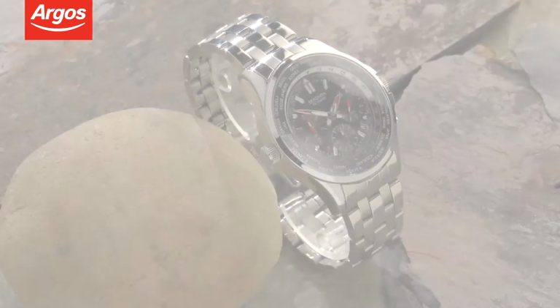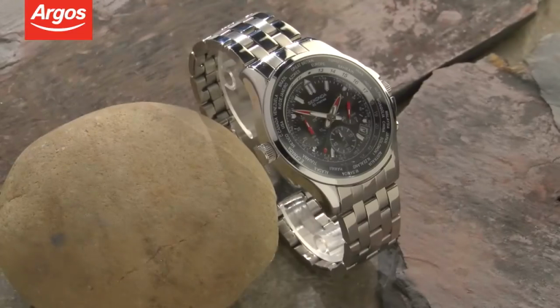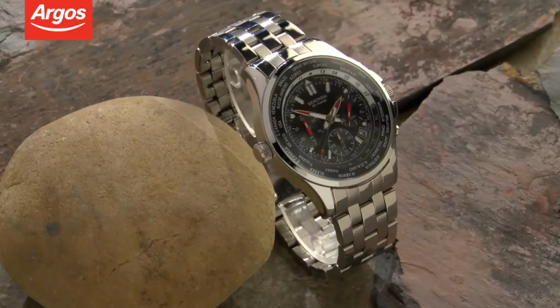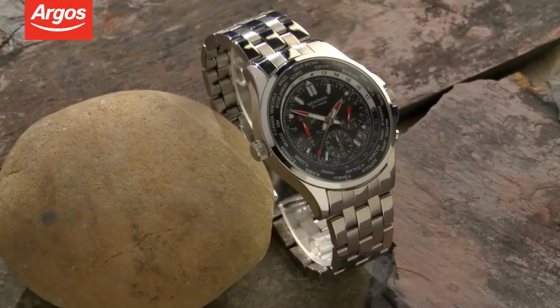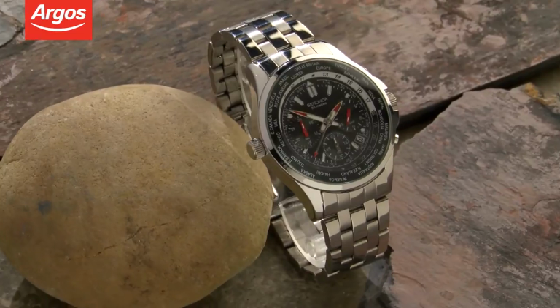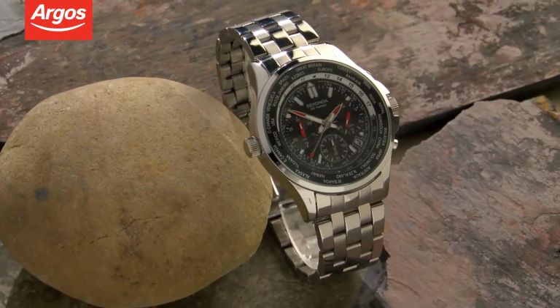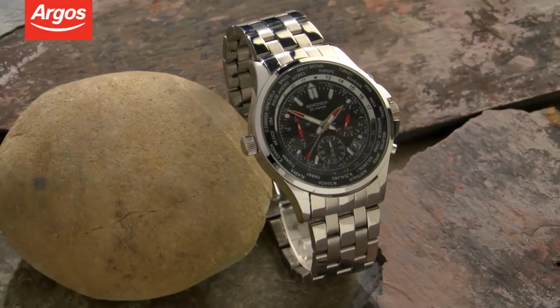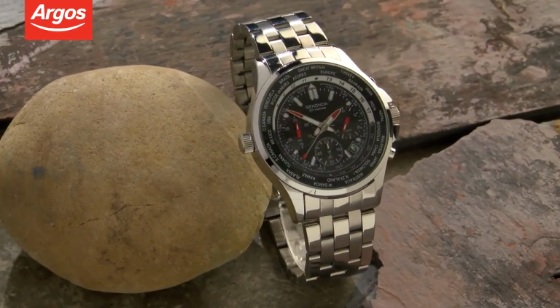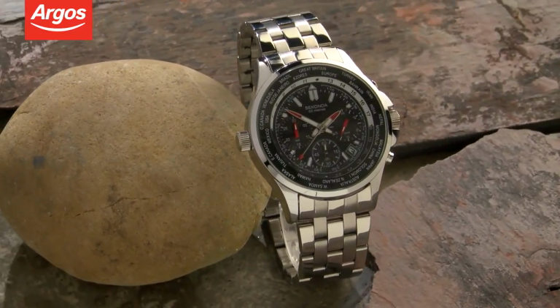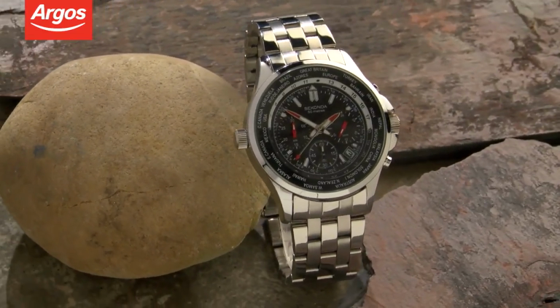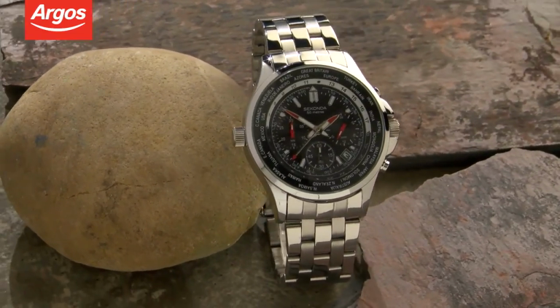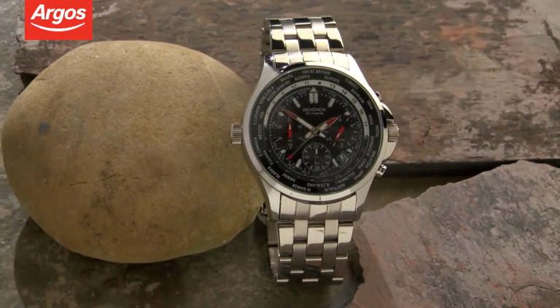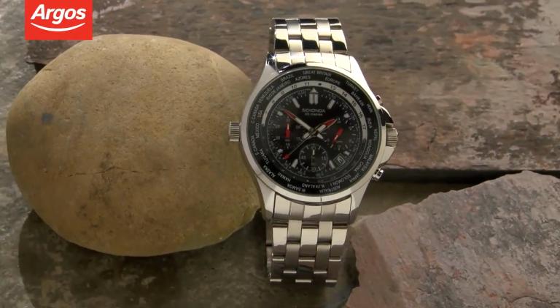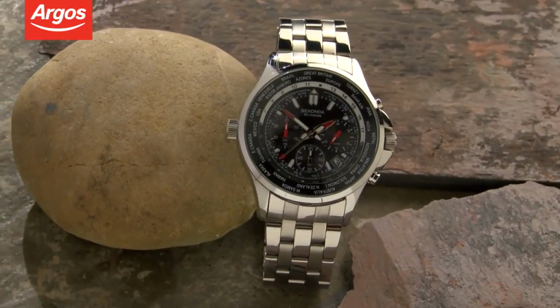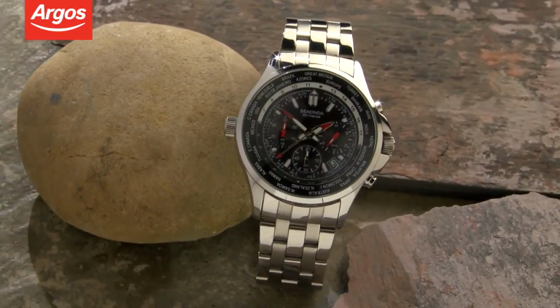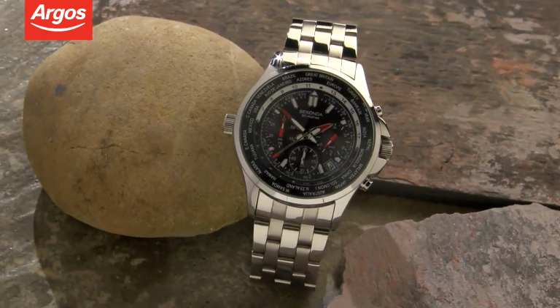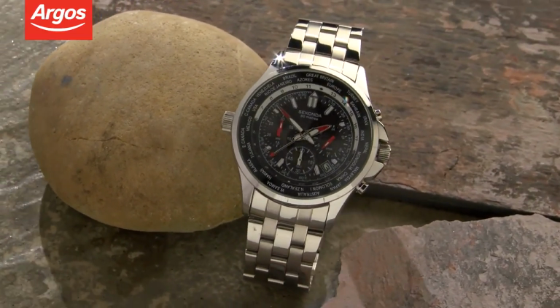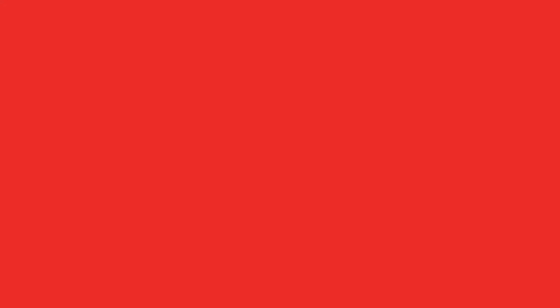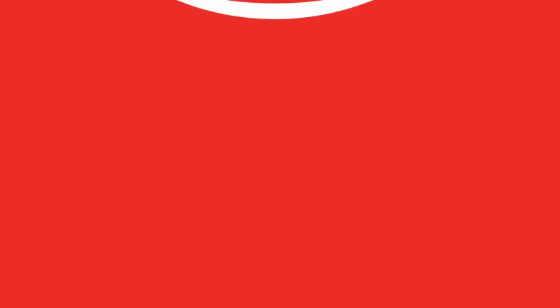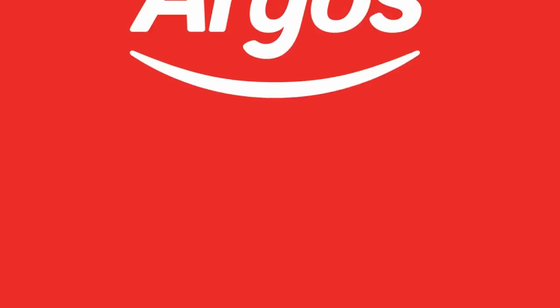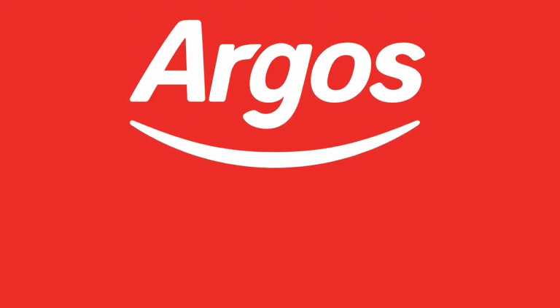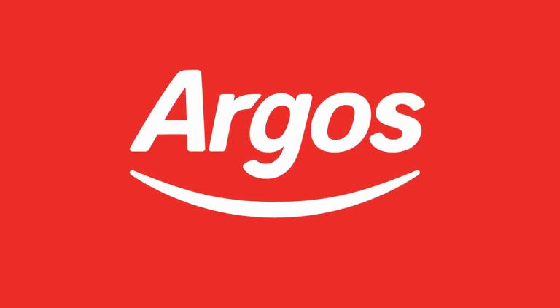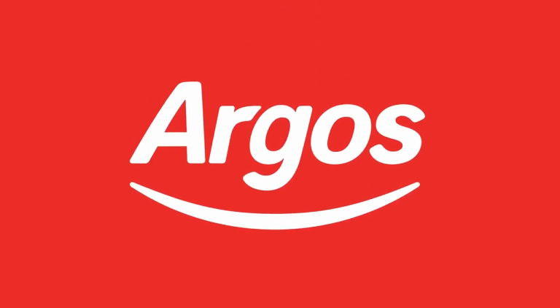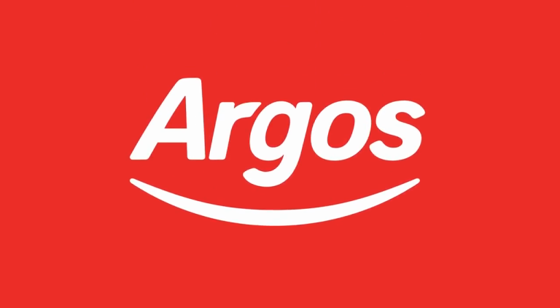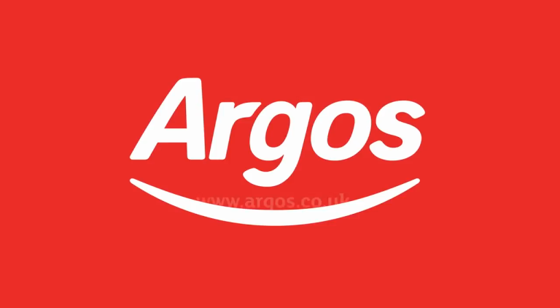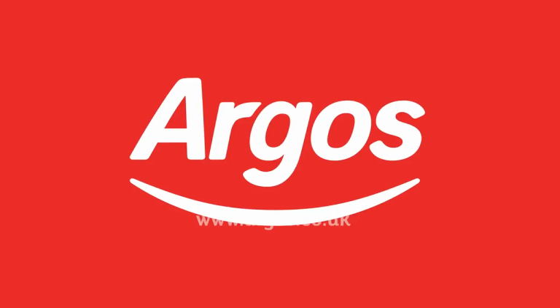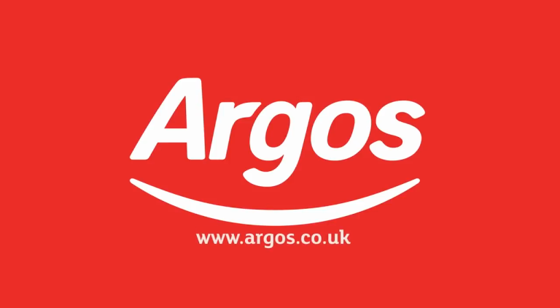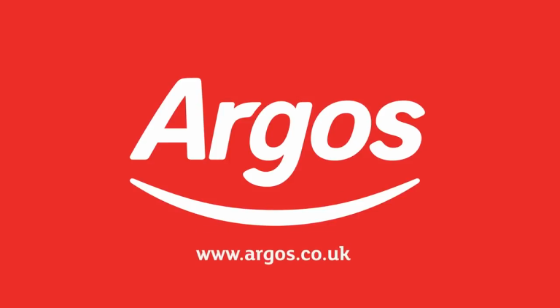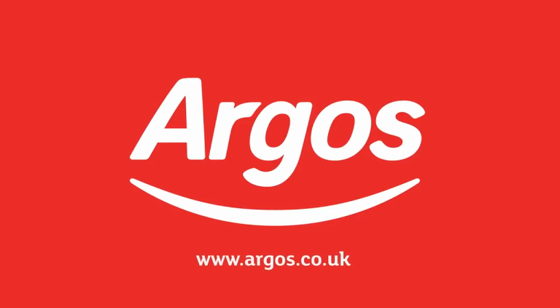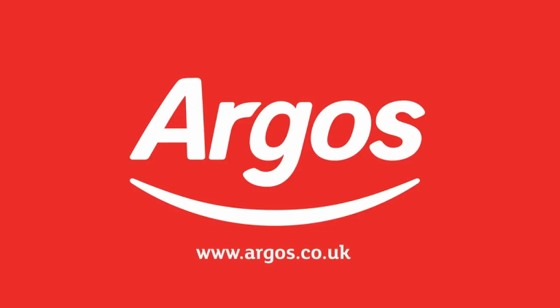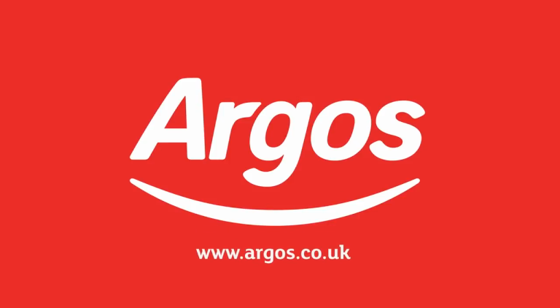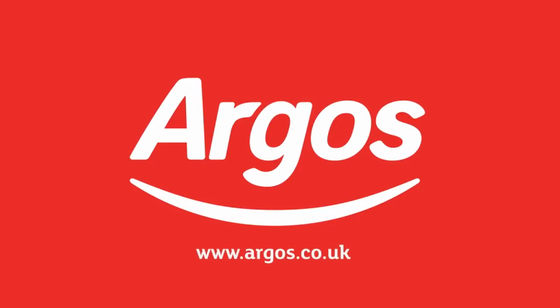This is a stunning timepiece, suitable for all occasions. Argos on your mobile, tablet, online and in store.